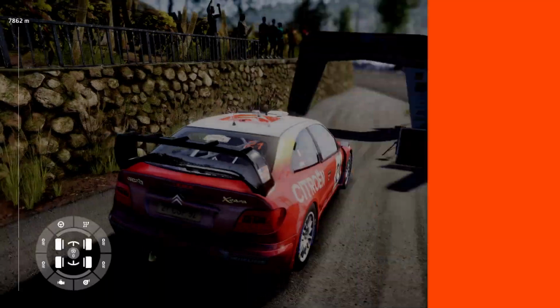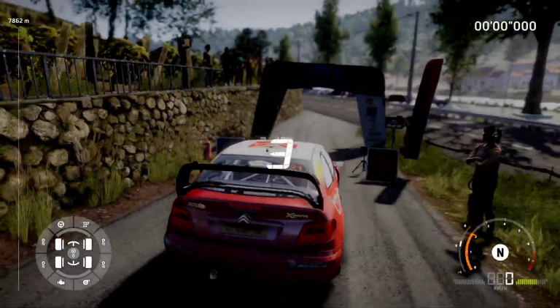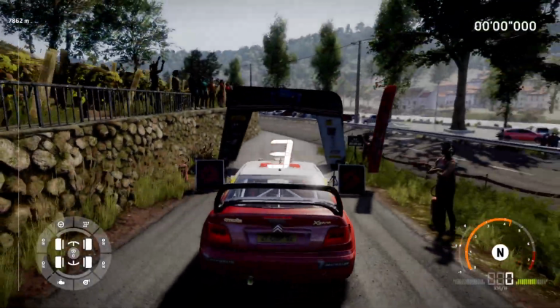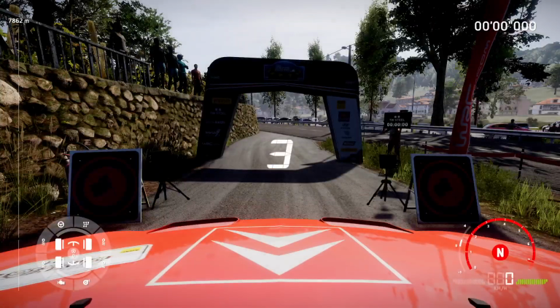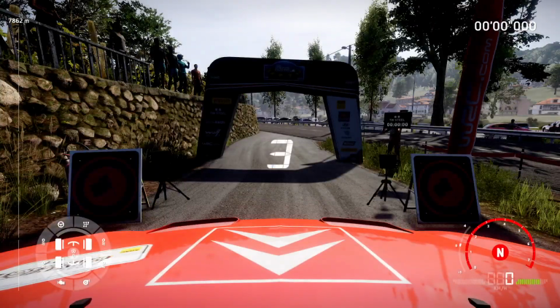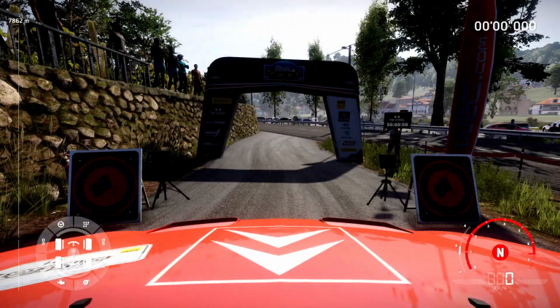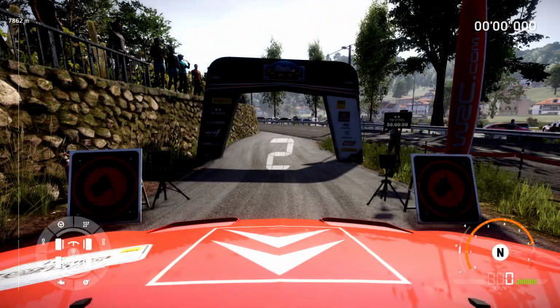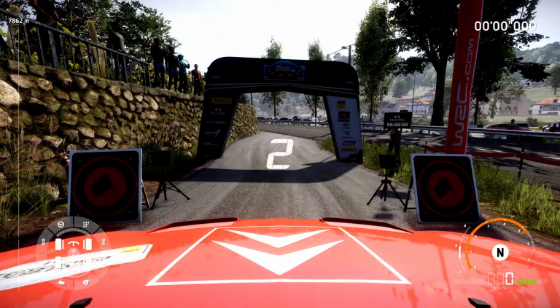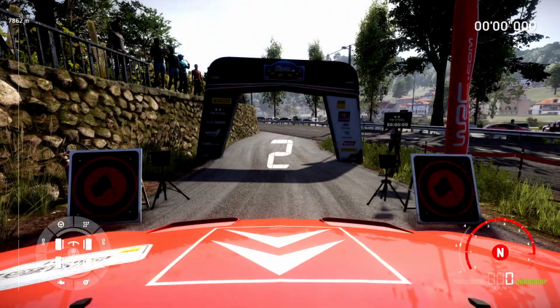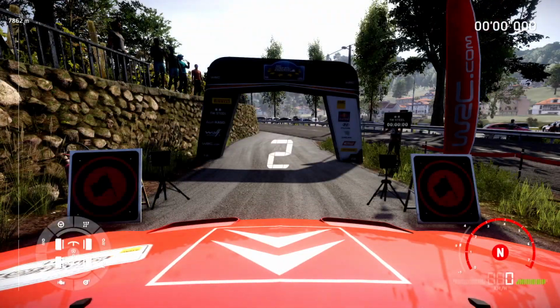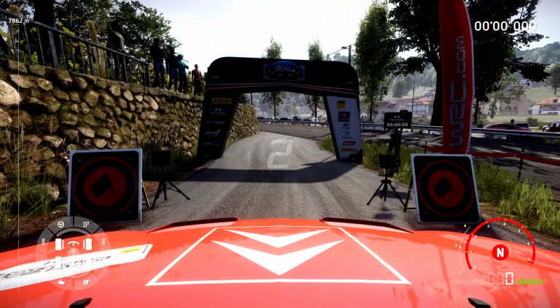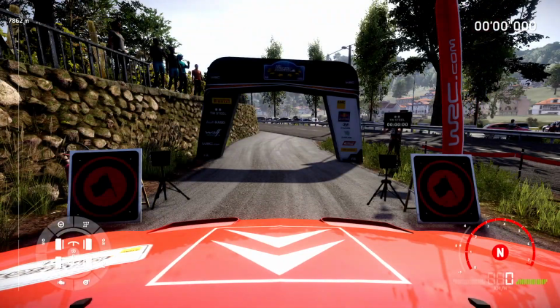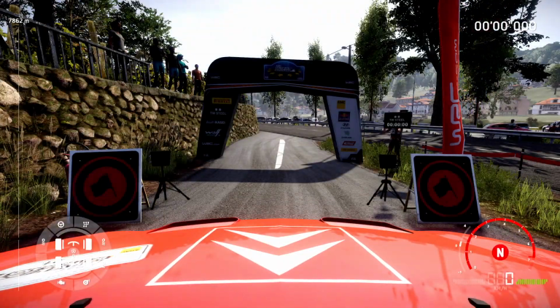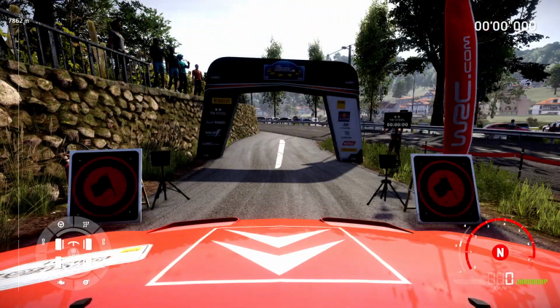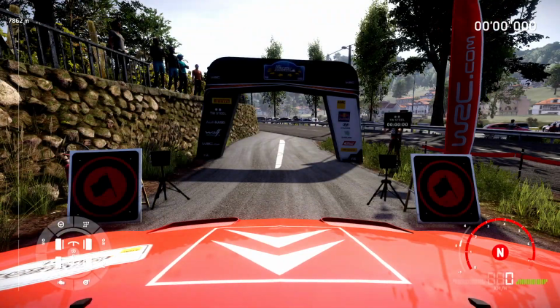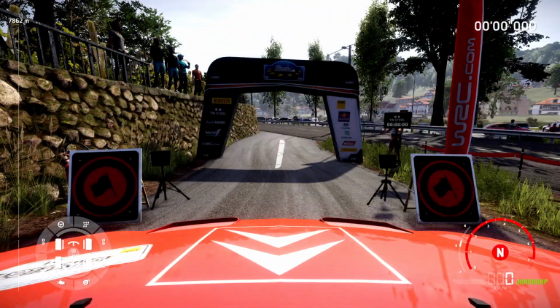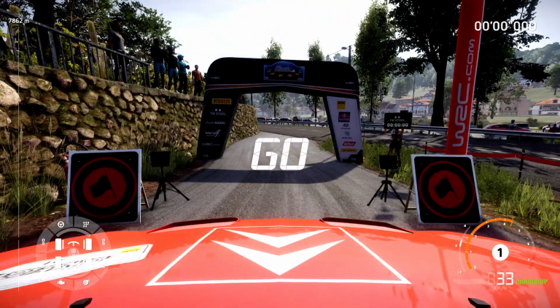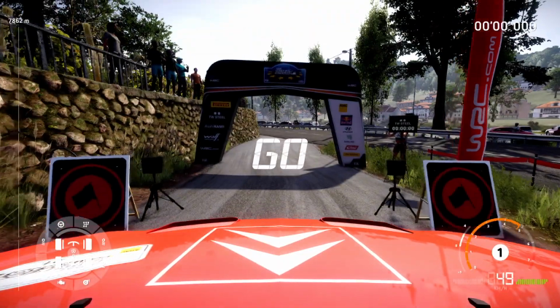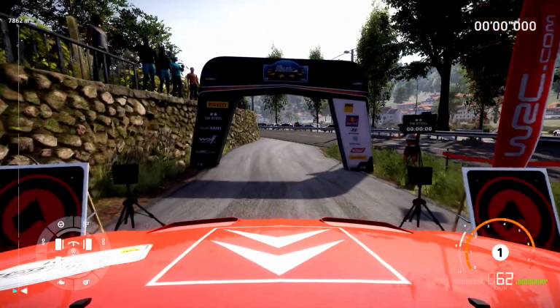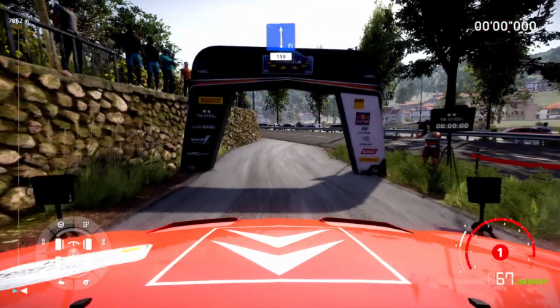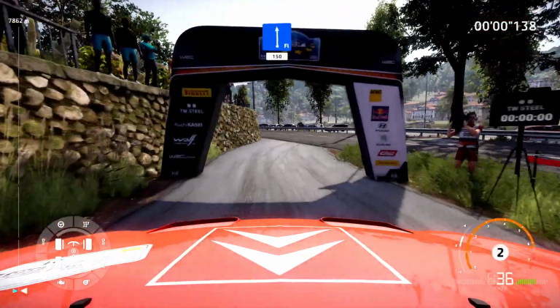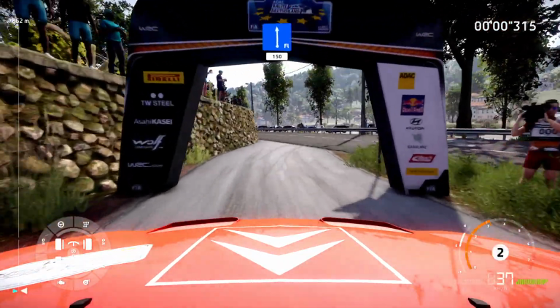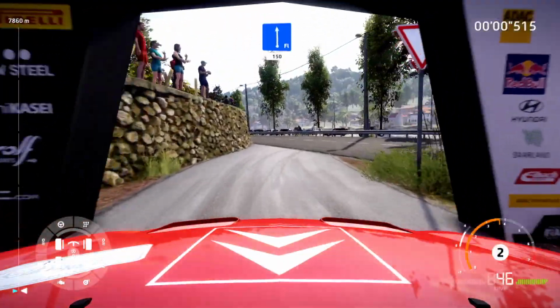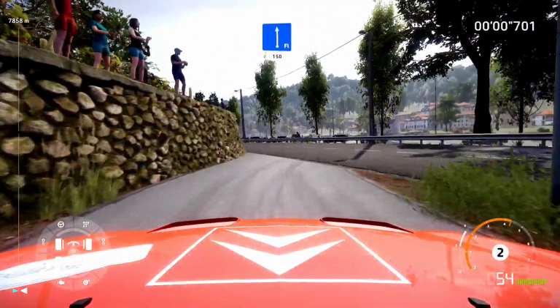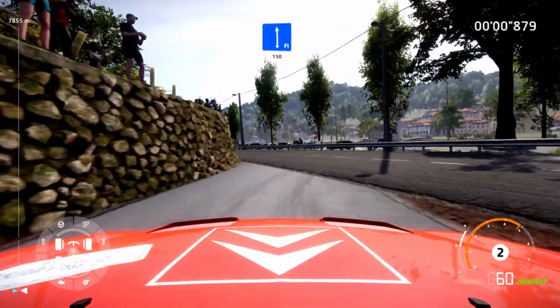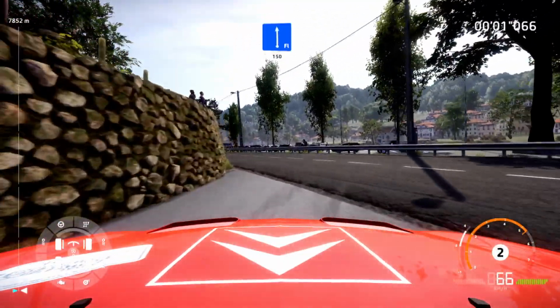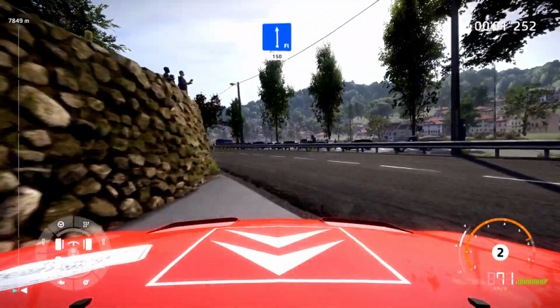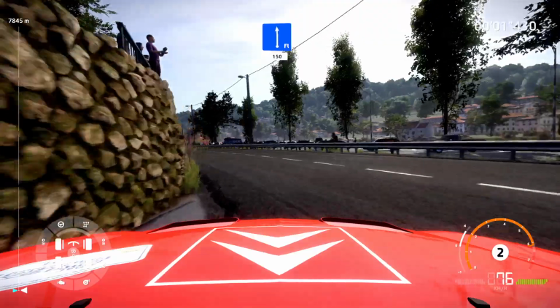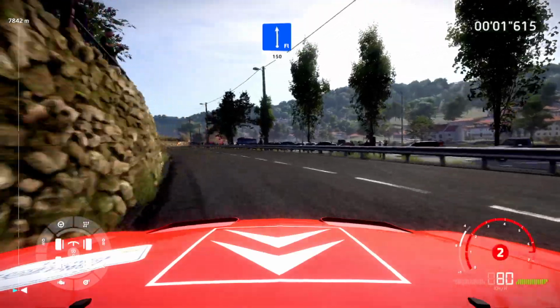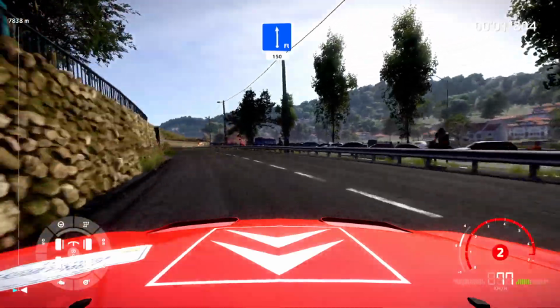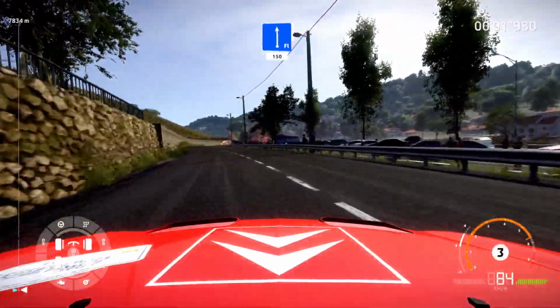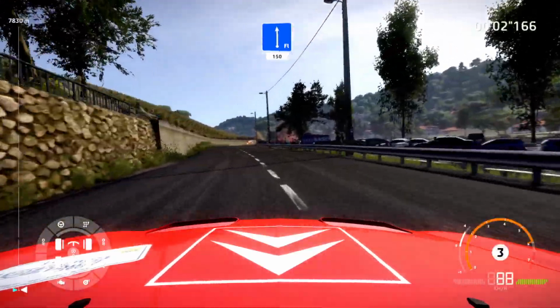Three, two, one, let's go. Flat left short, widened, 150.